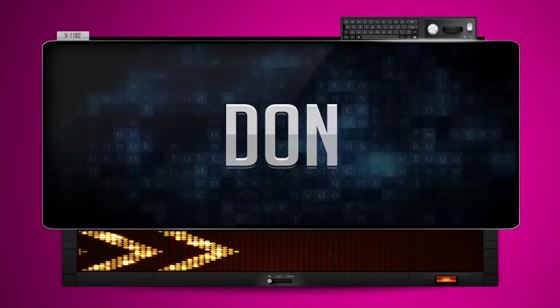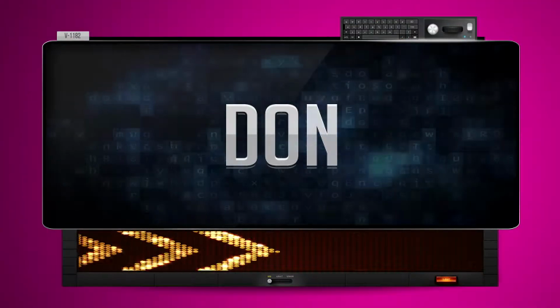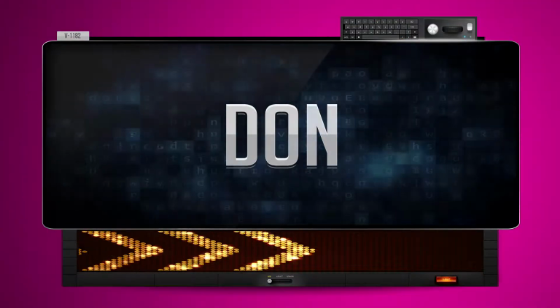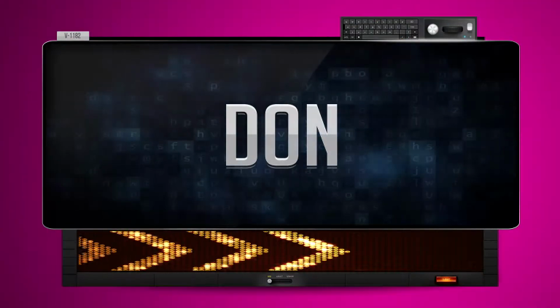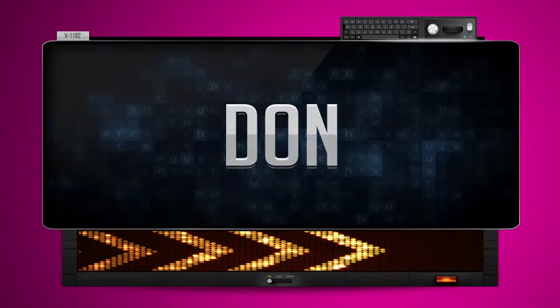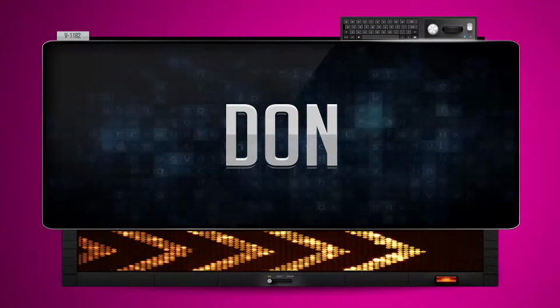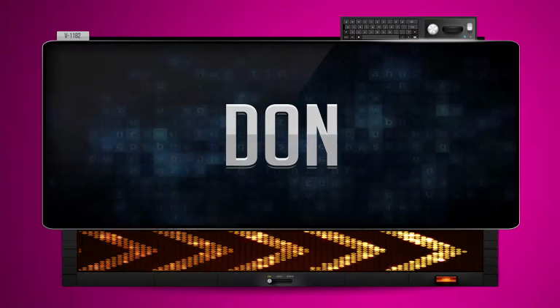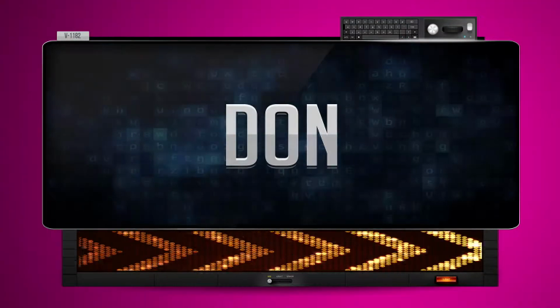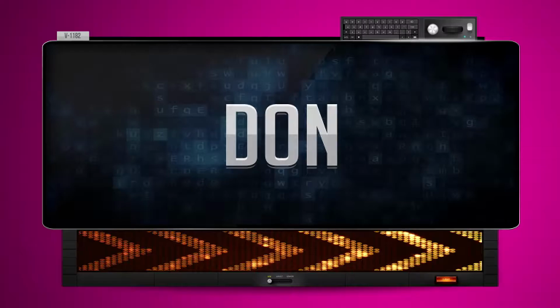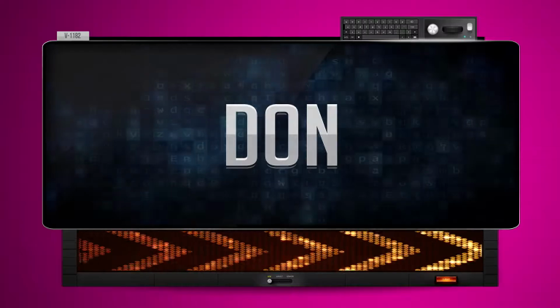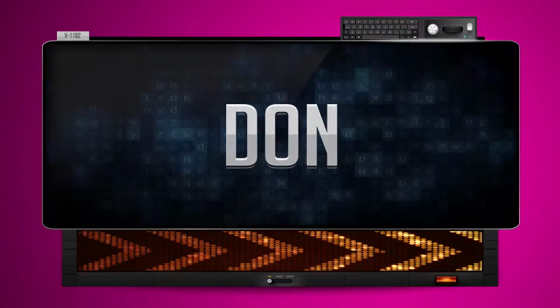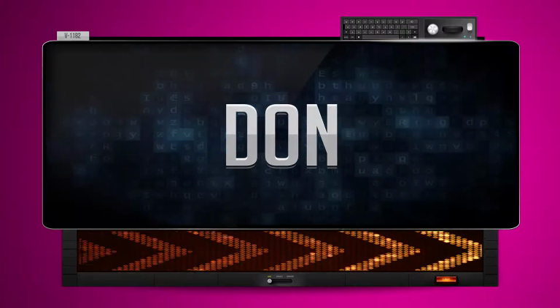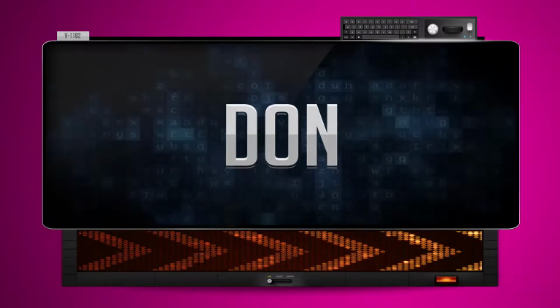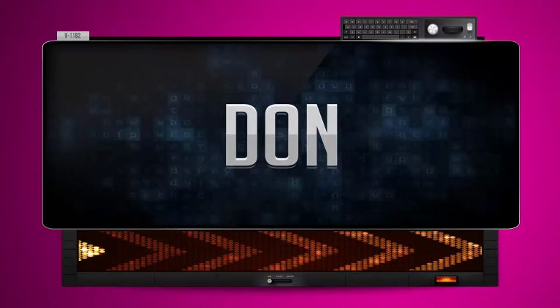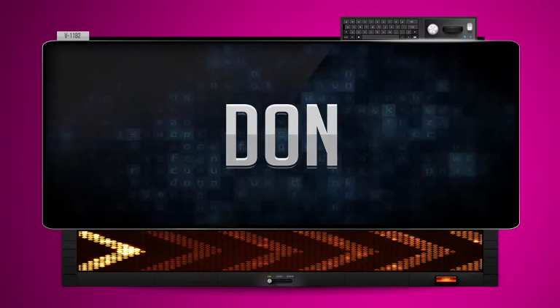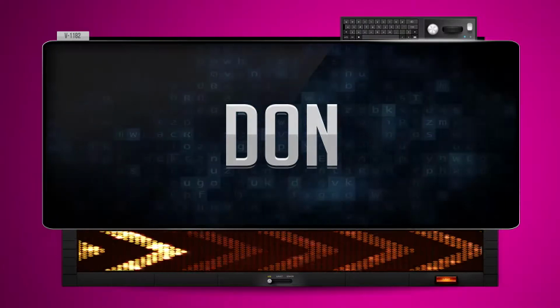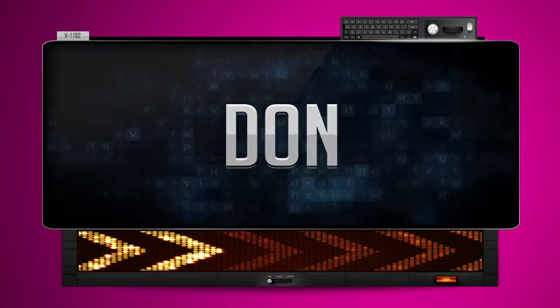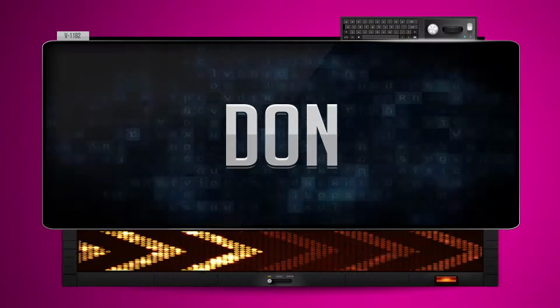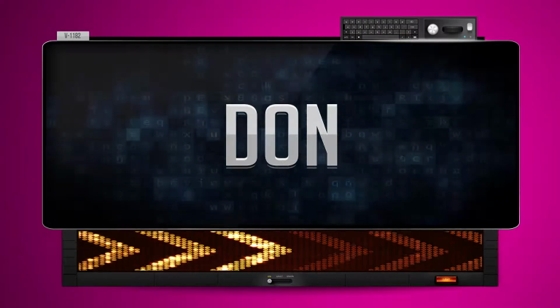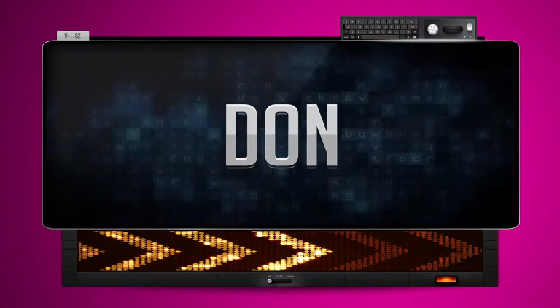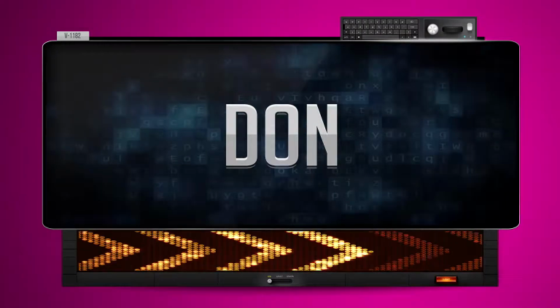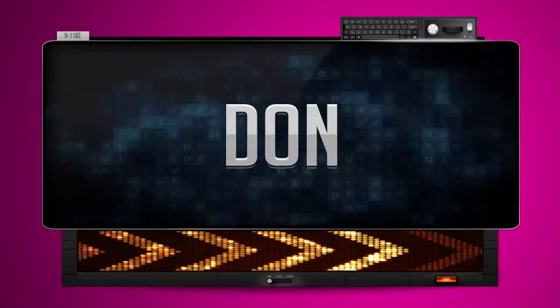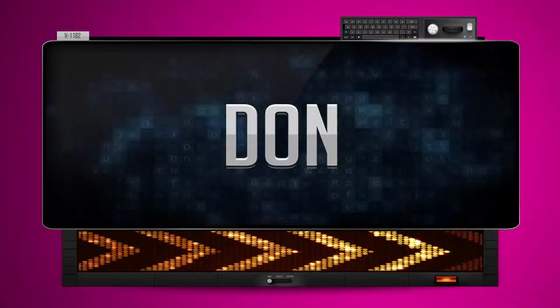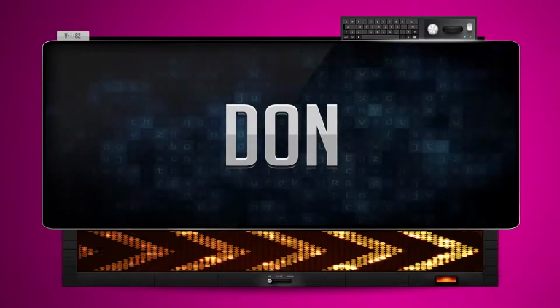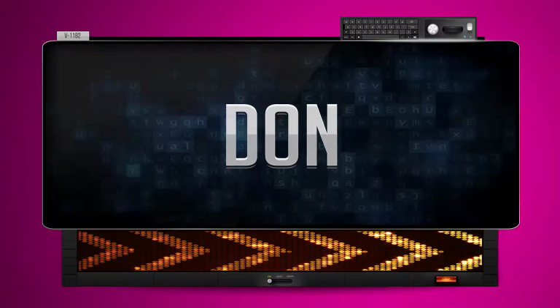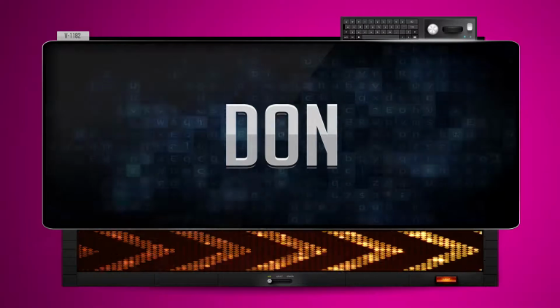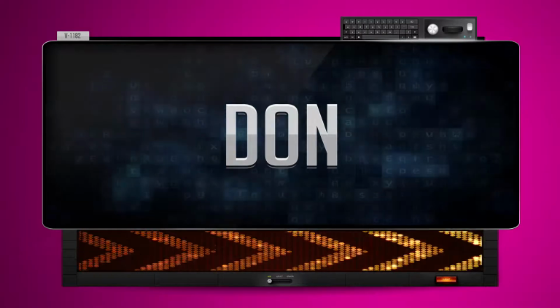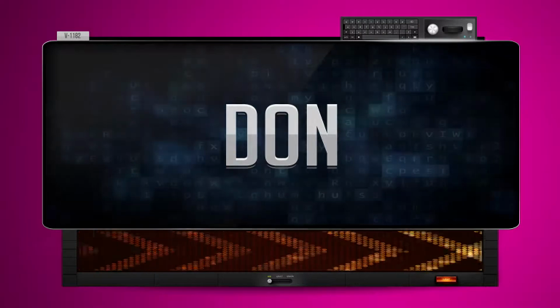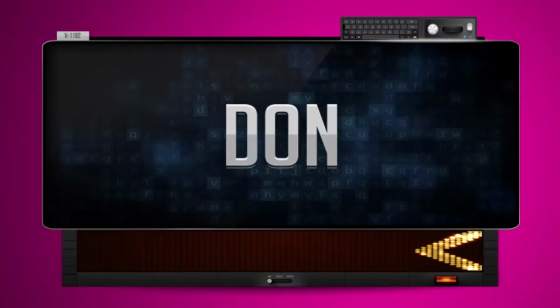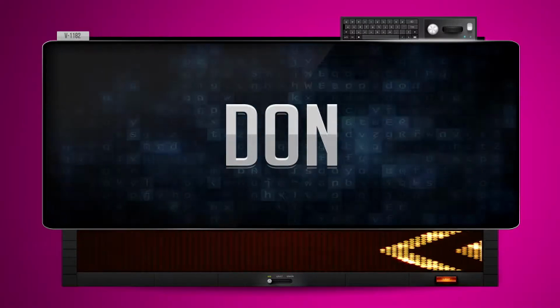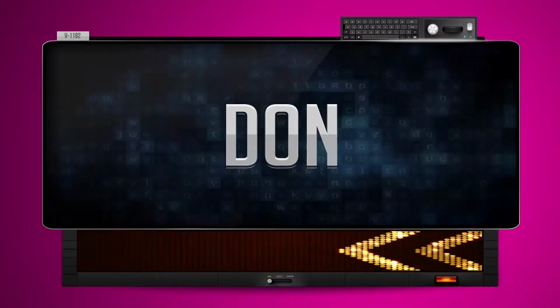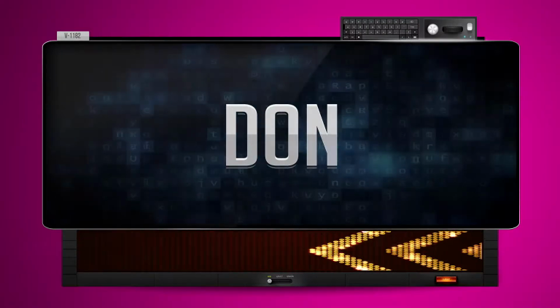Don. And how do you say that backwards? Nod.